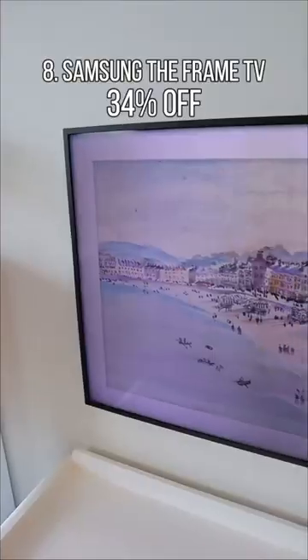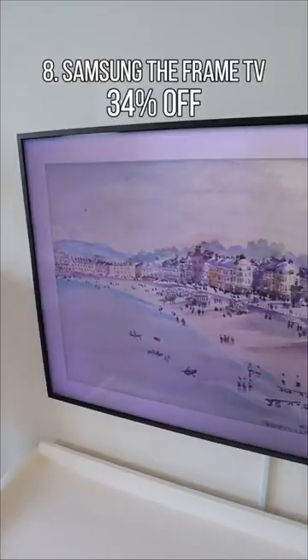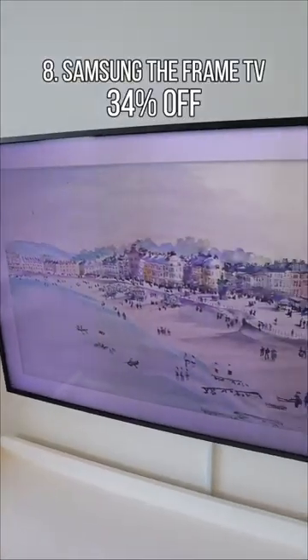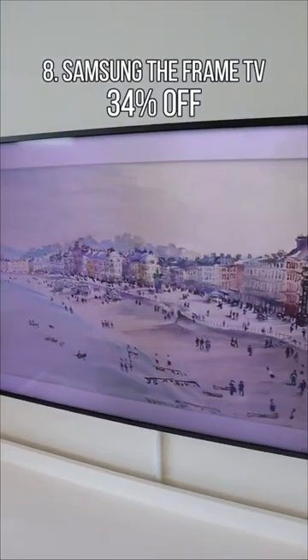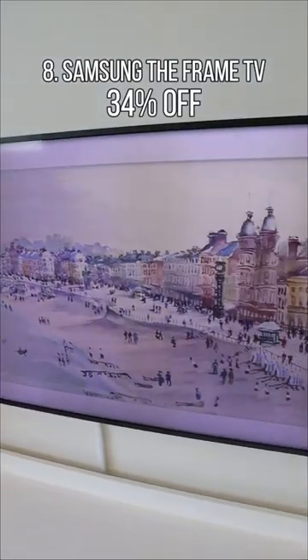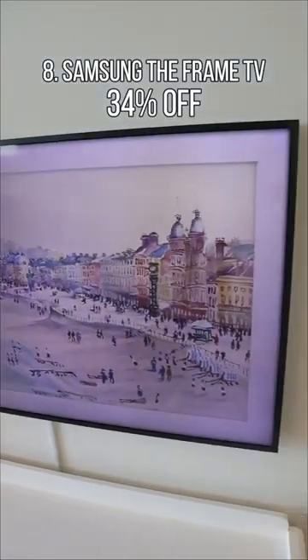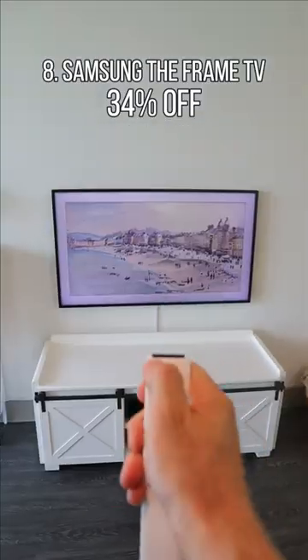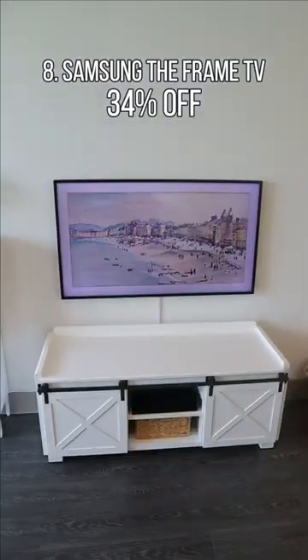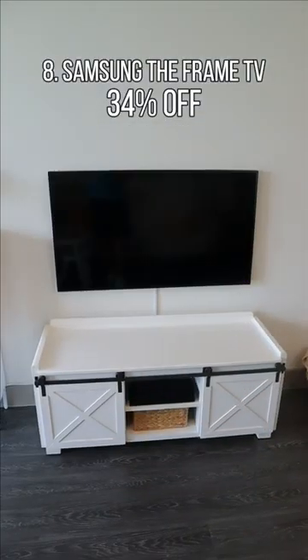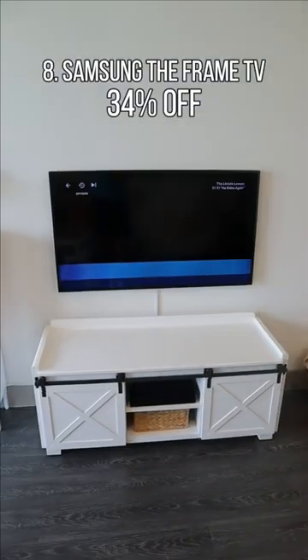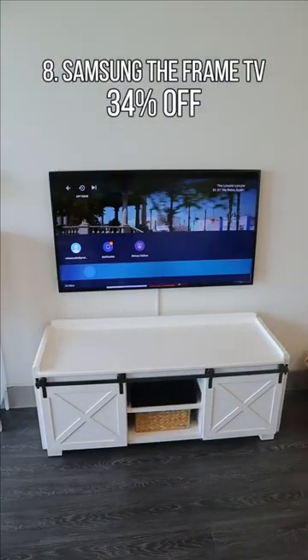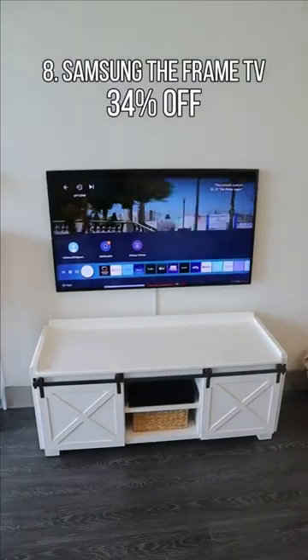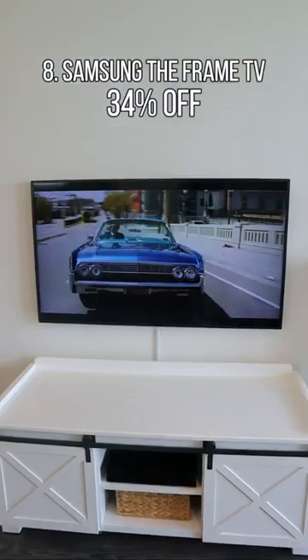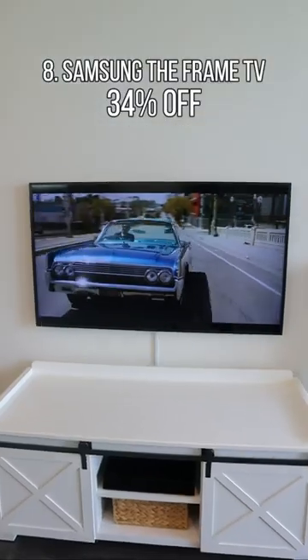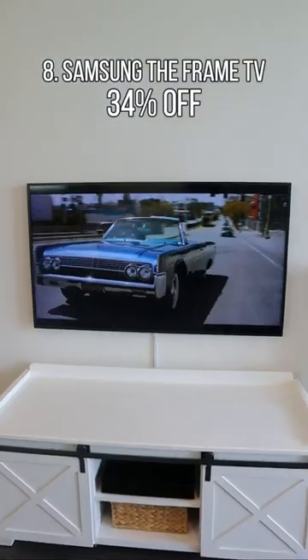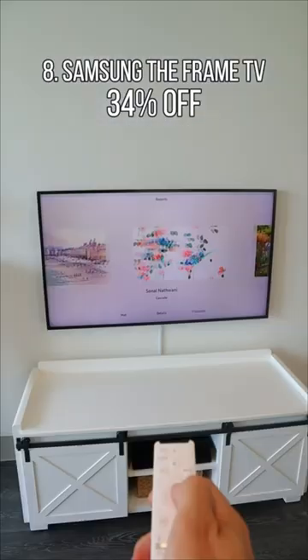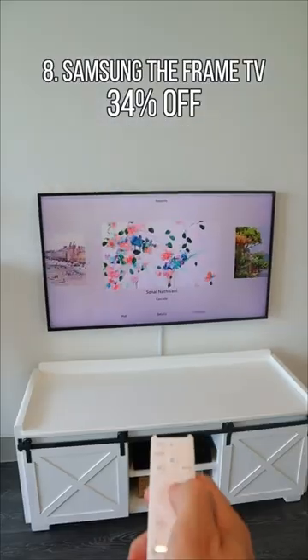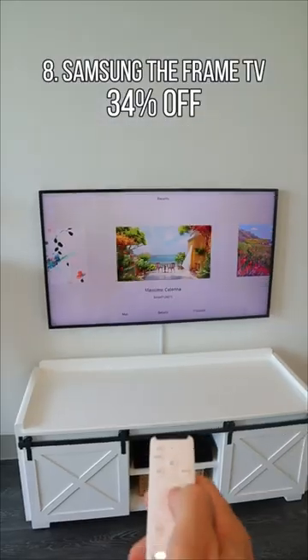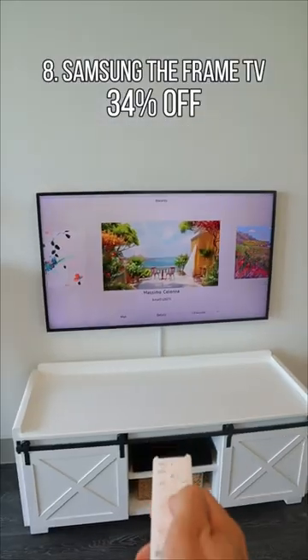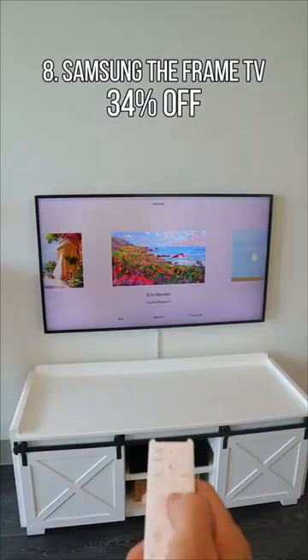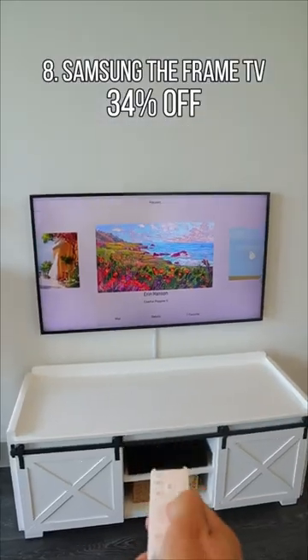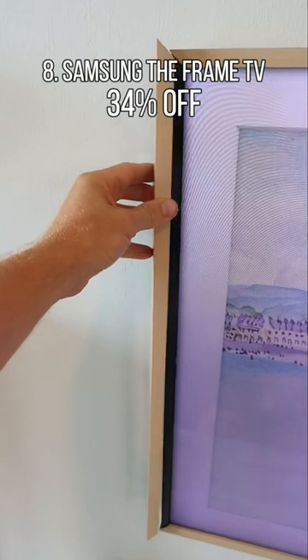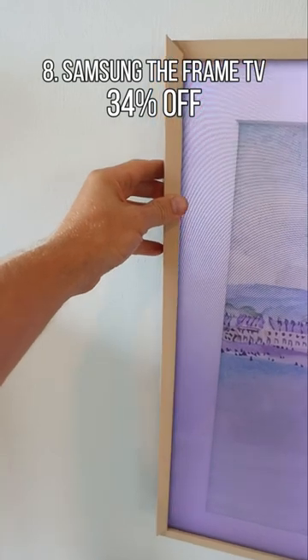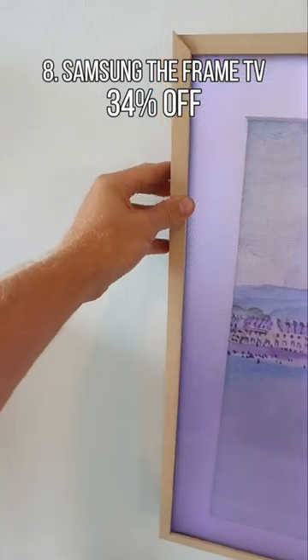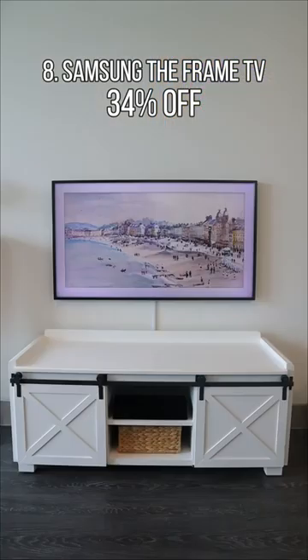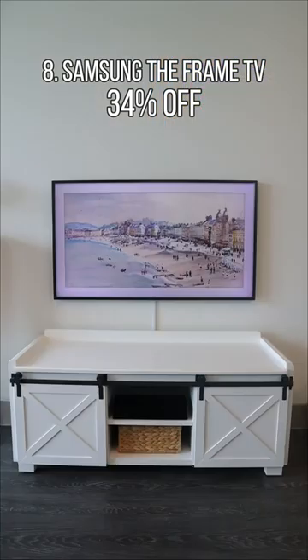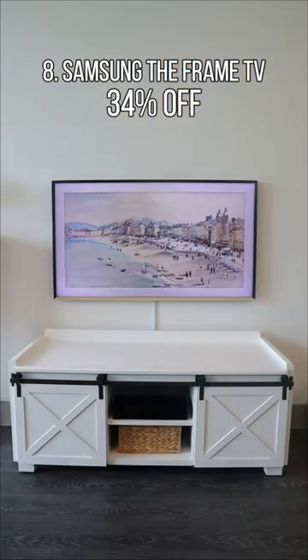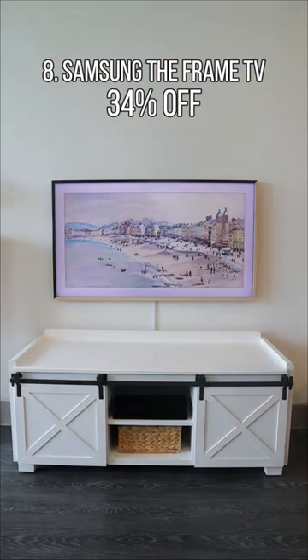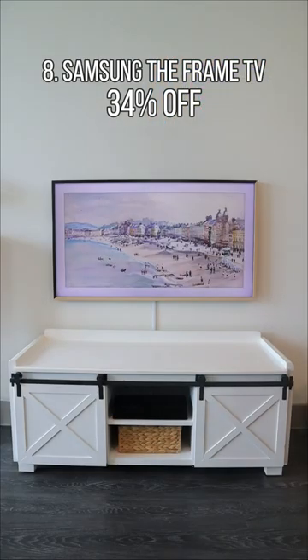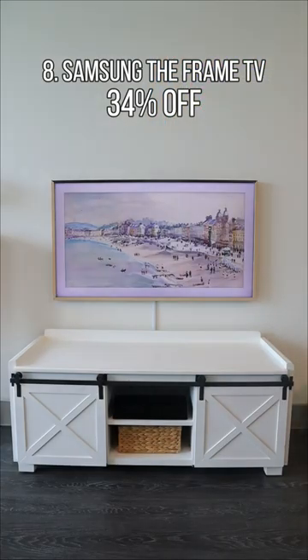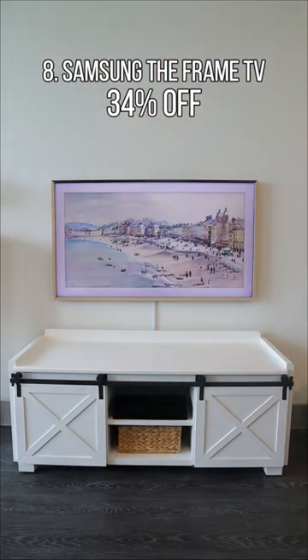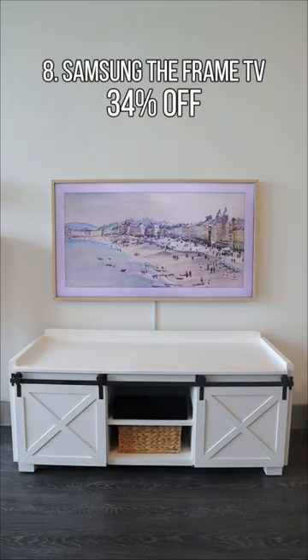A Samsung picture frame that turns into a 4K TV has countless artwork to choose from and has customizable frames that snap in.